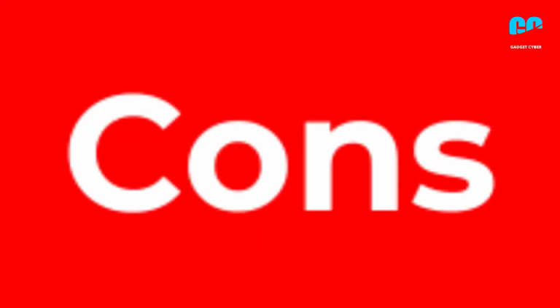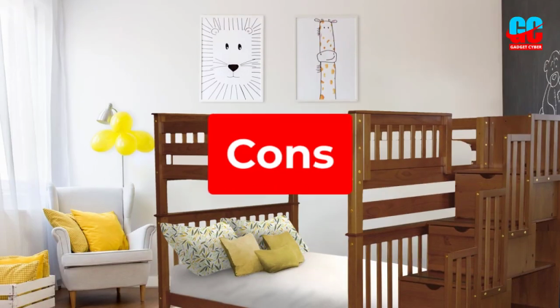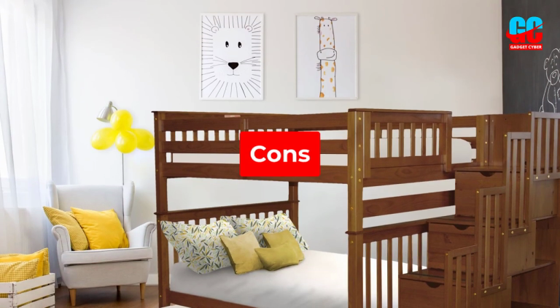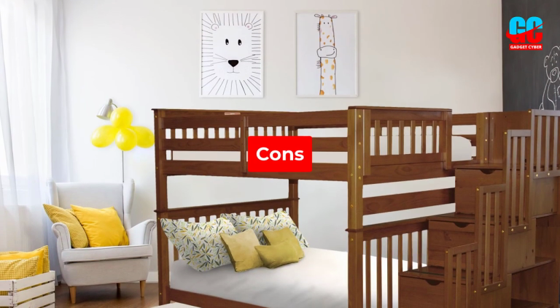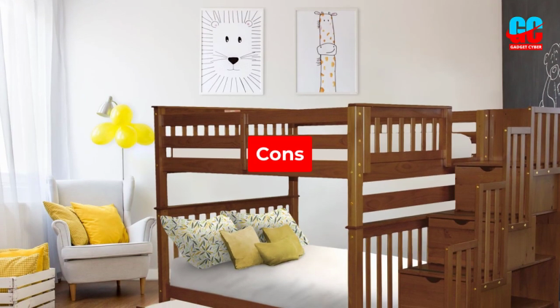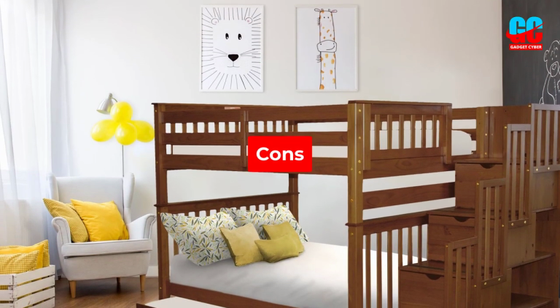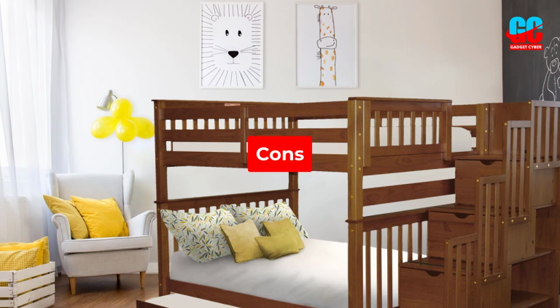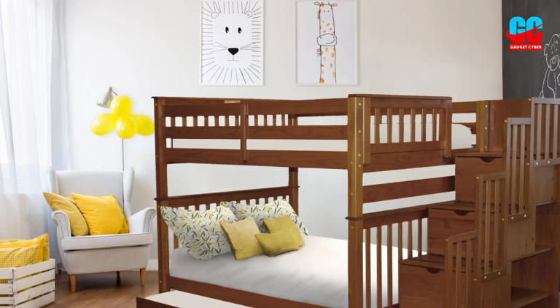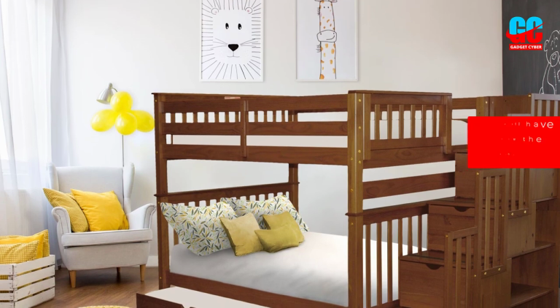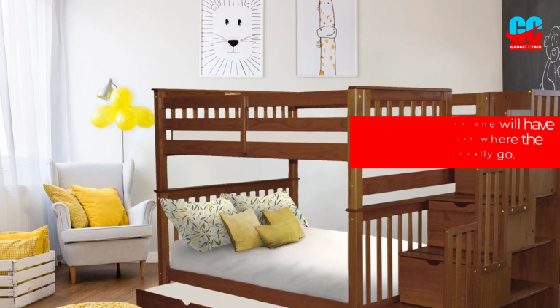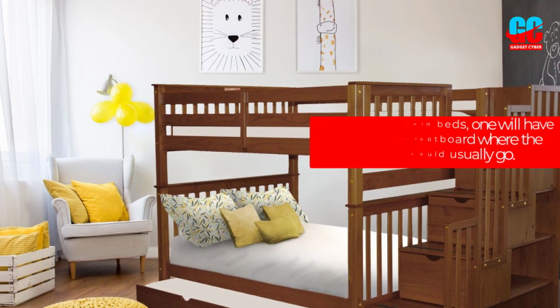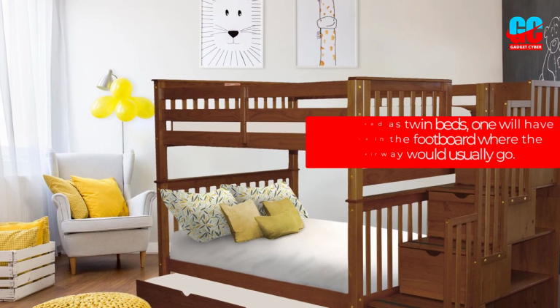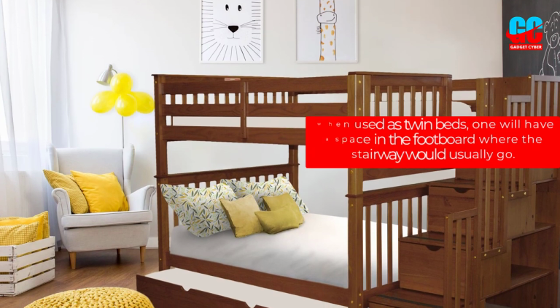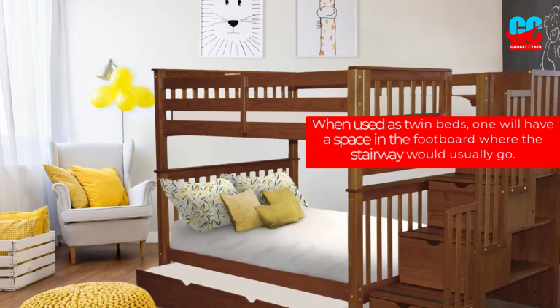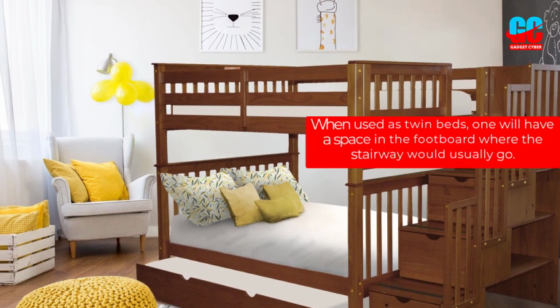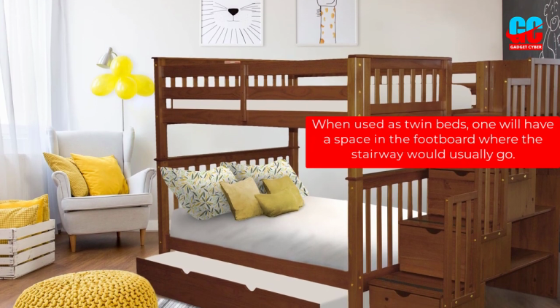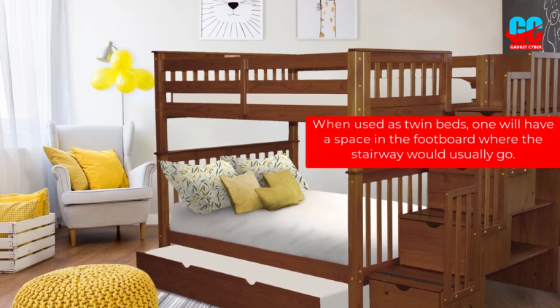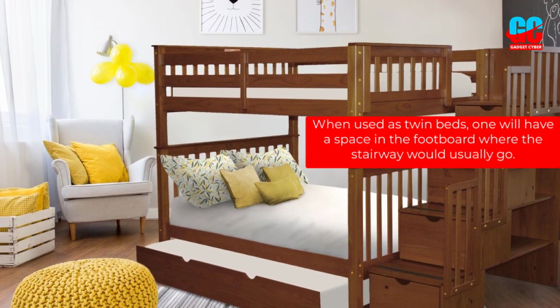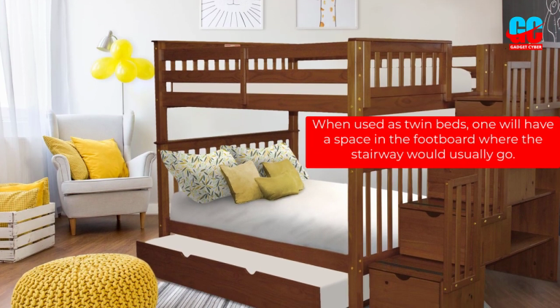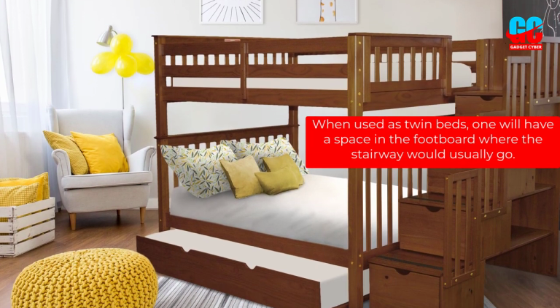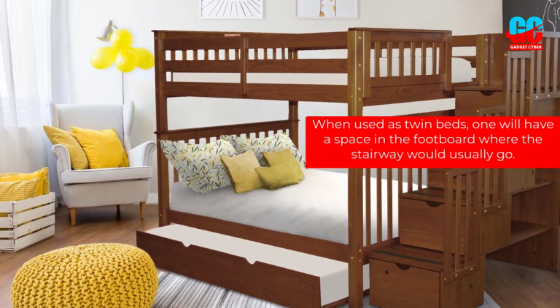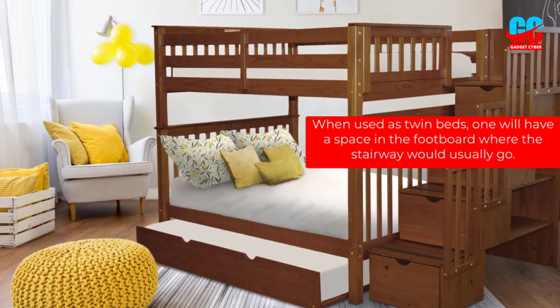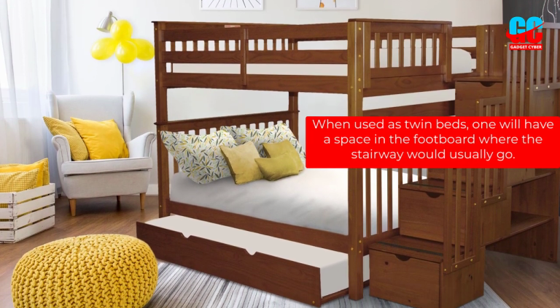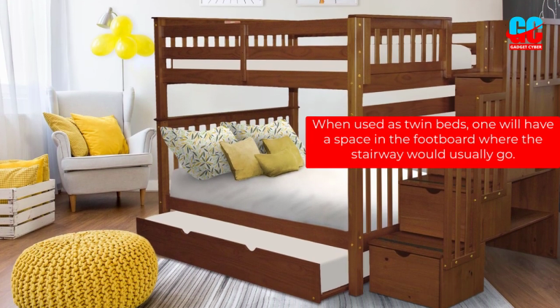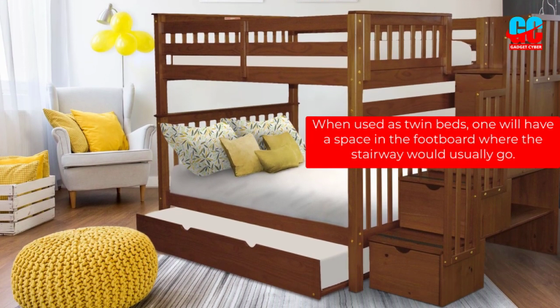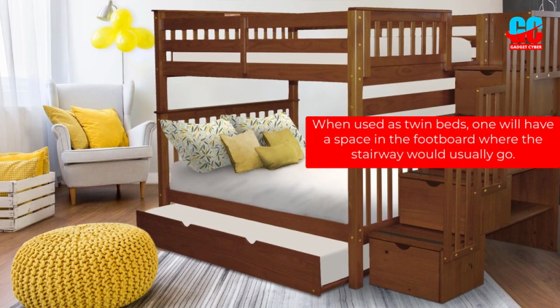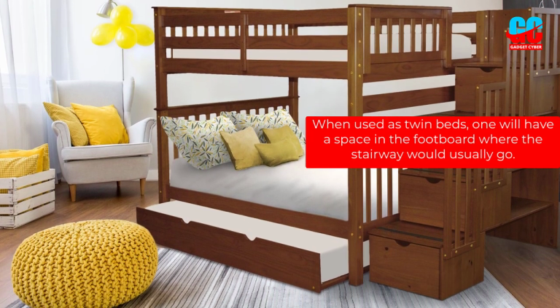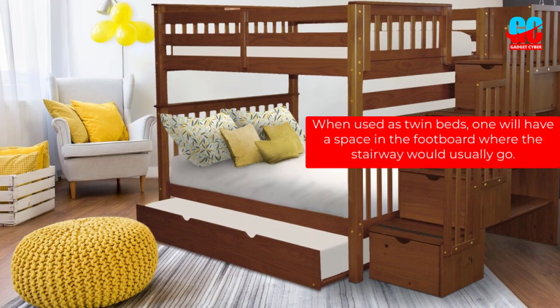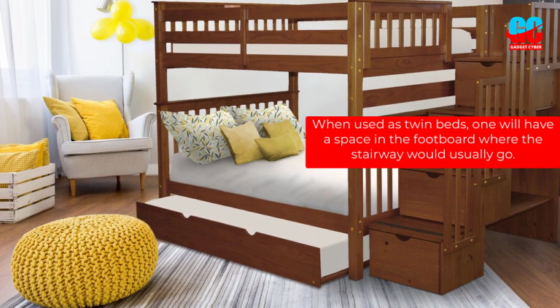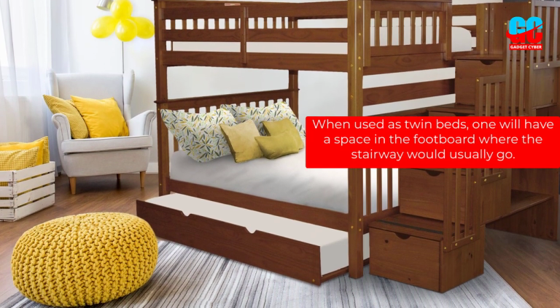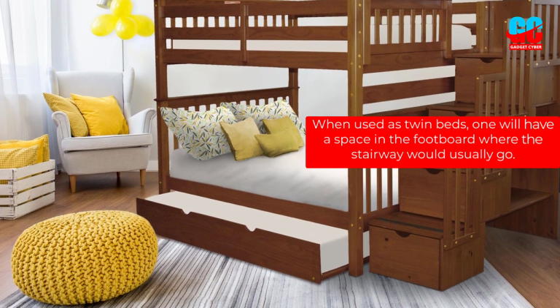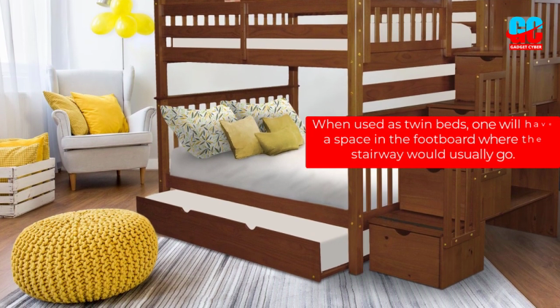Cons: When used as twin beds, one will have a space in the footboard where the stairway would usually go.